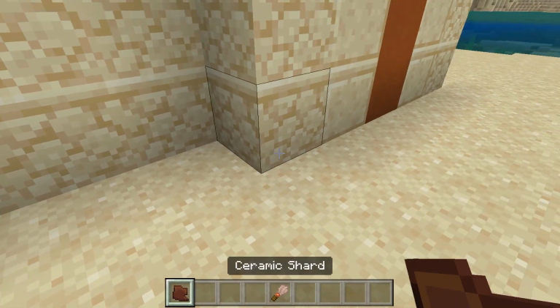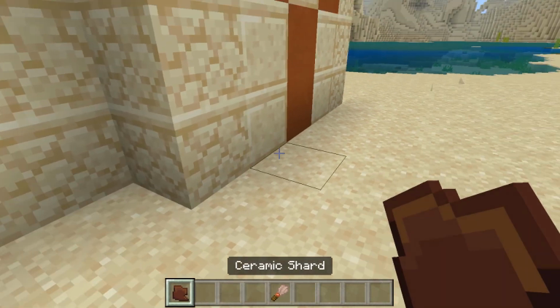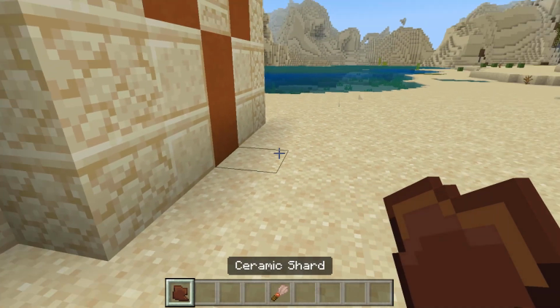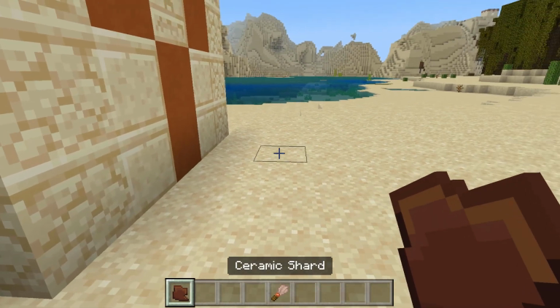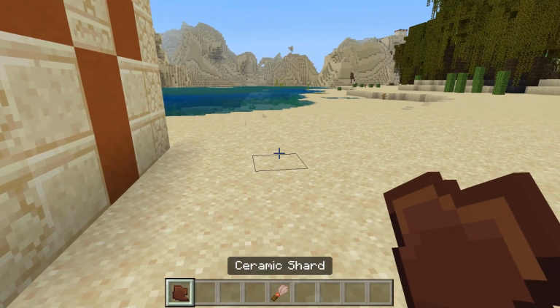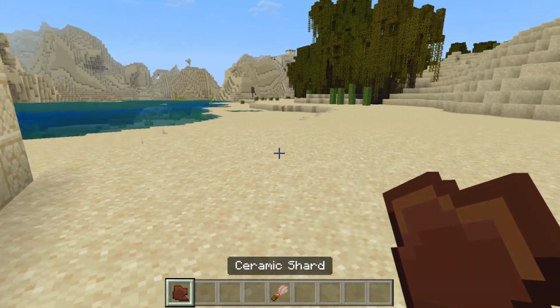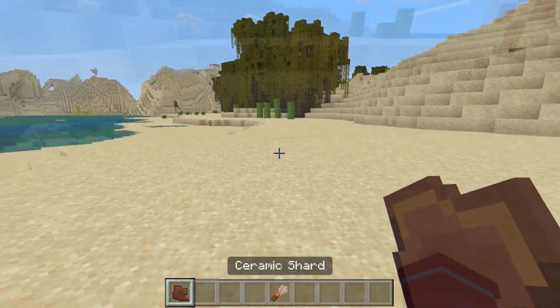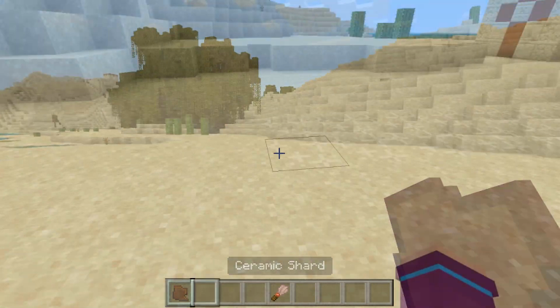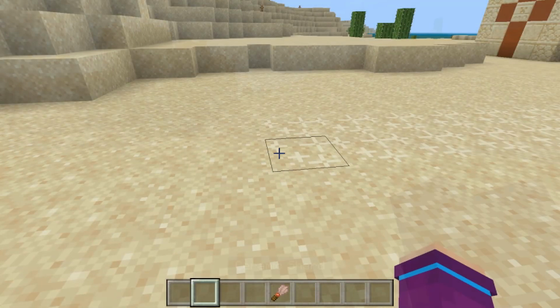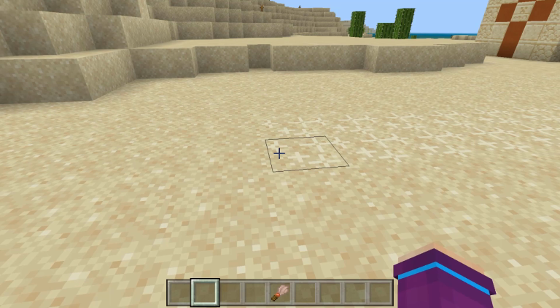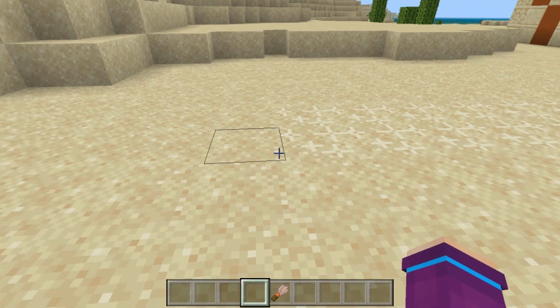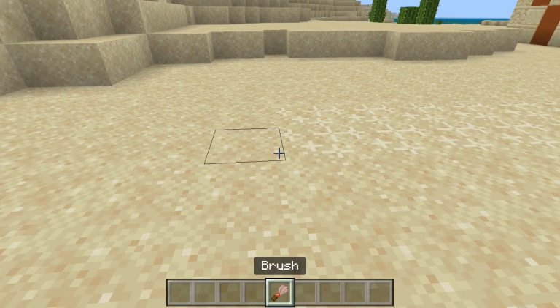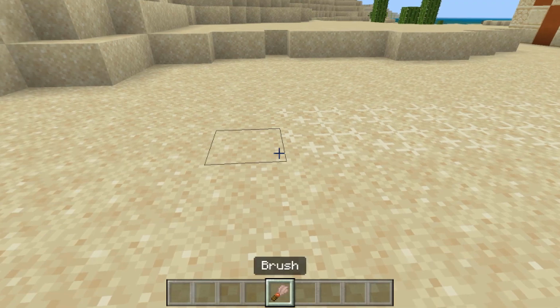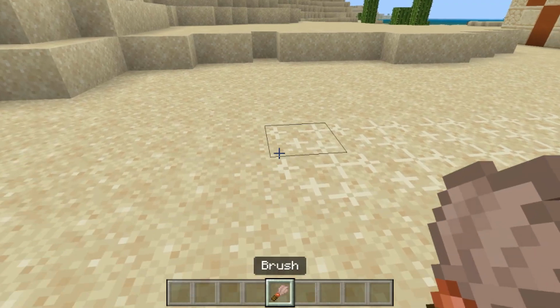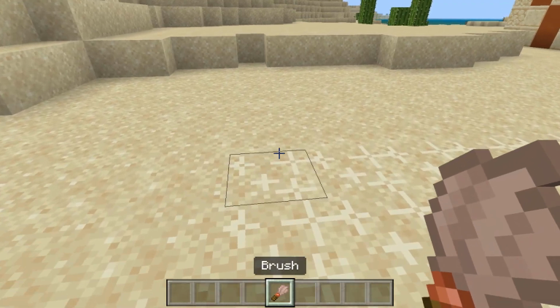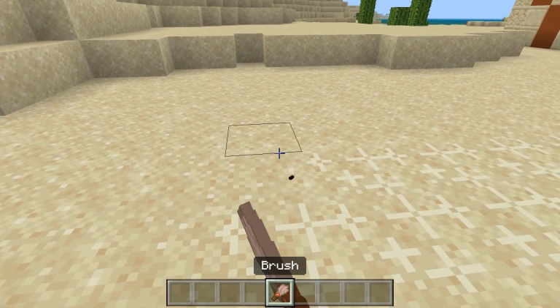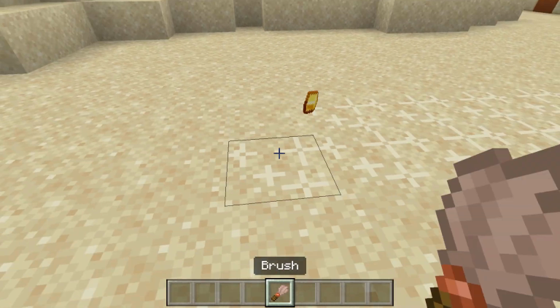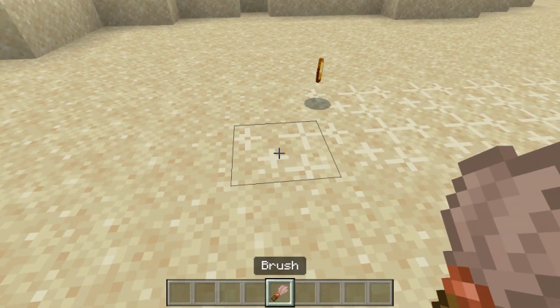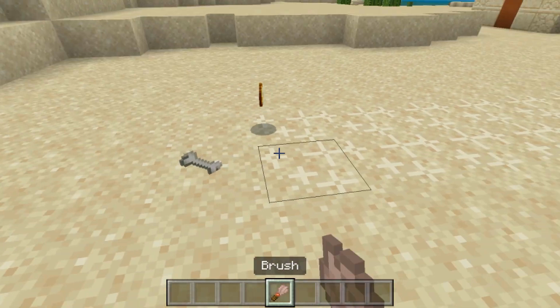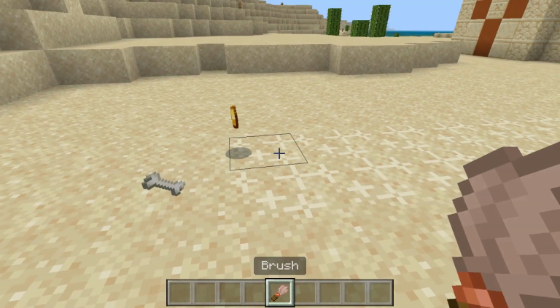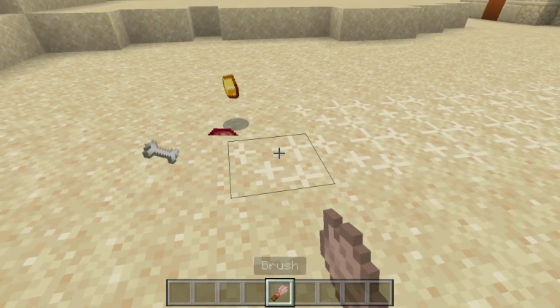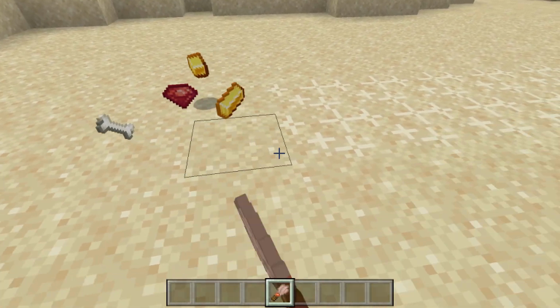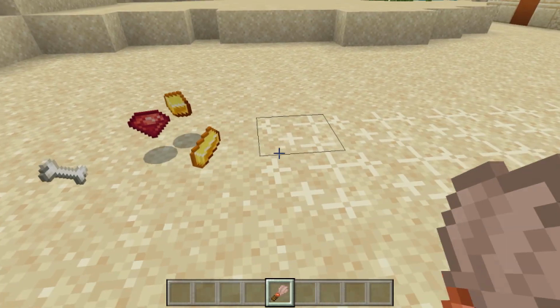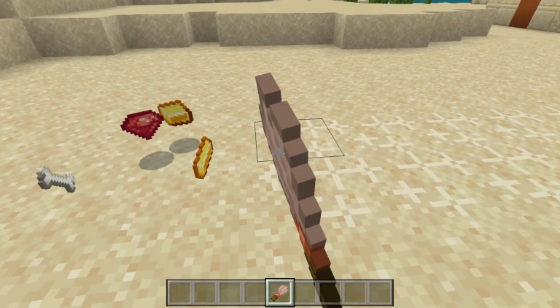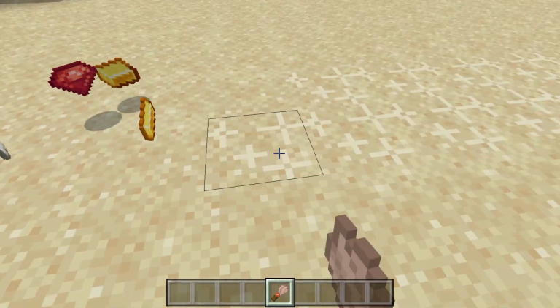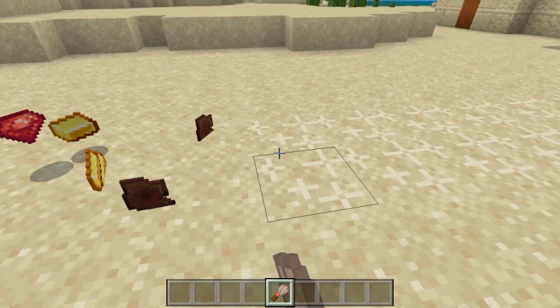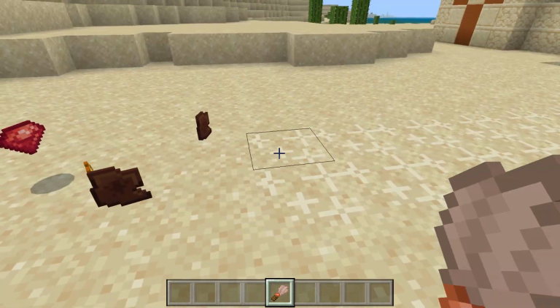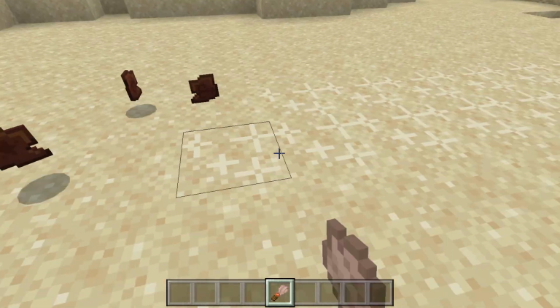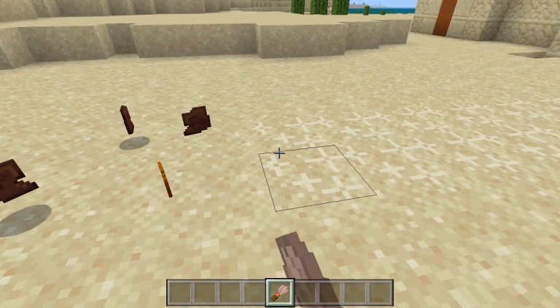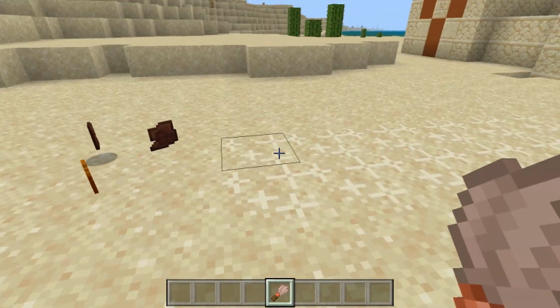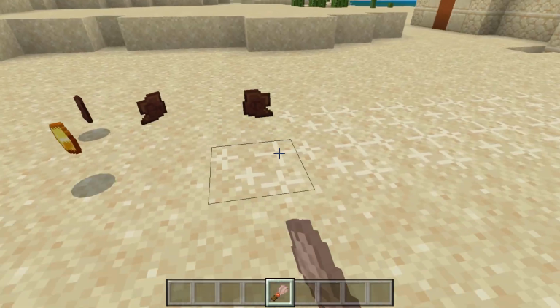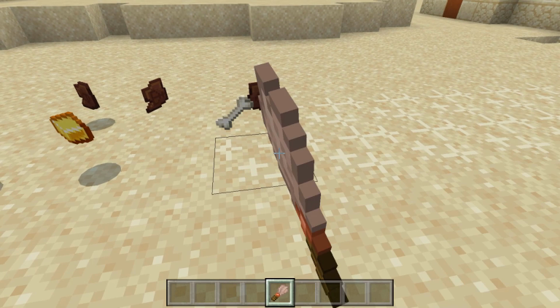In my team's concept, you would also be able to find other things inside of these Suspicious Sand blocks, such as bones, iron, gold, and if you're really lucky, diamonds.